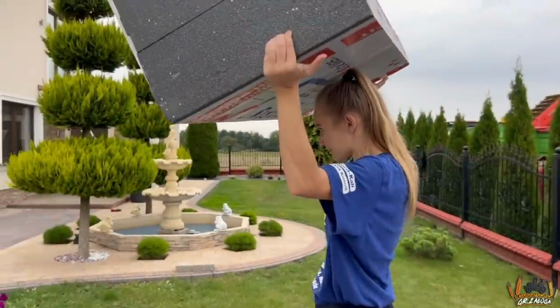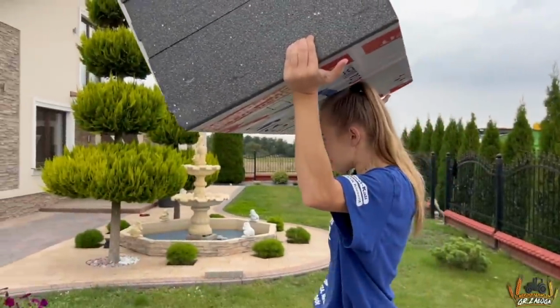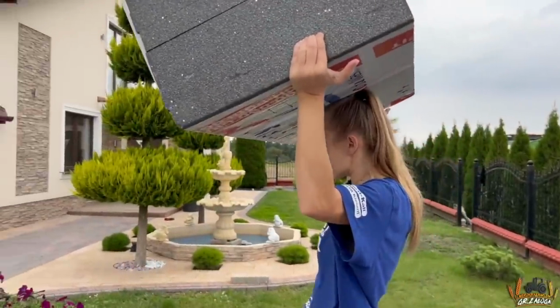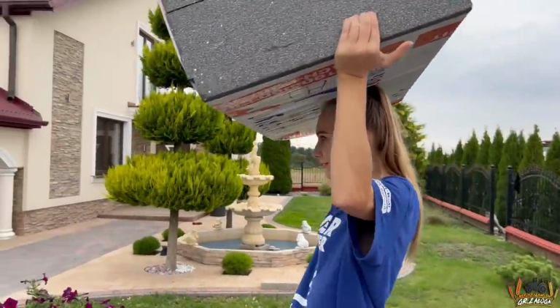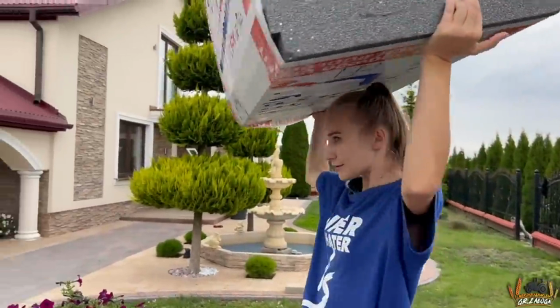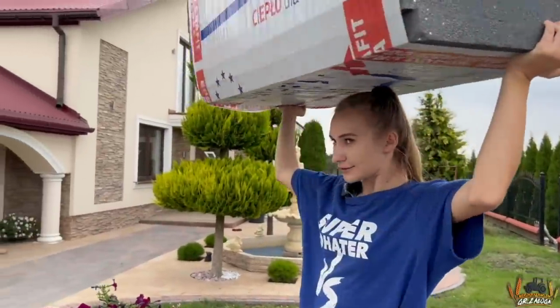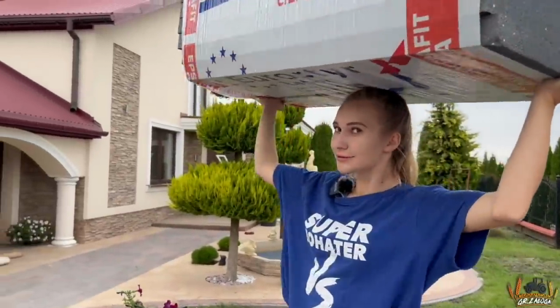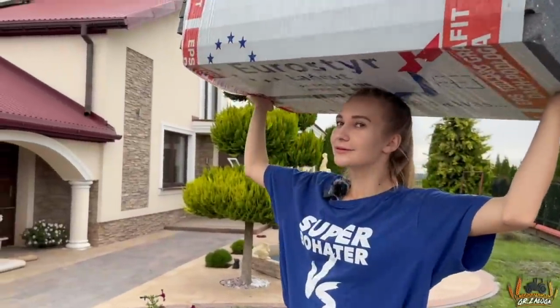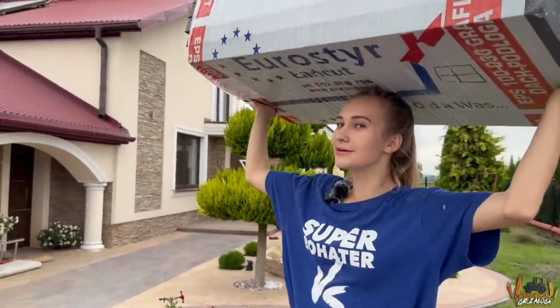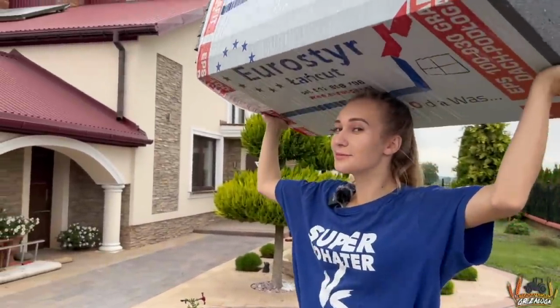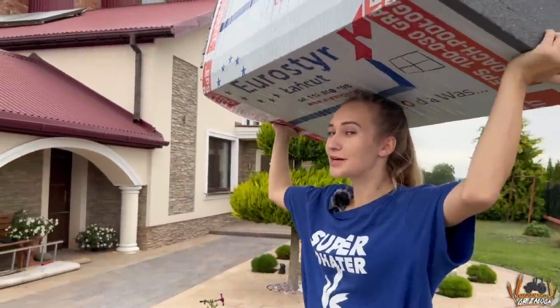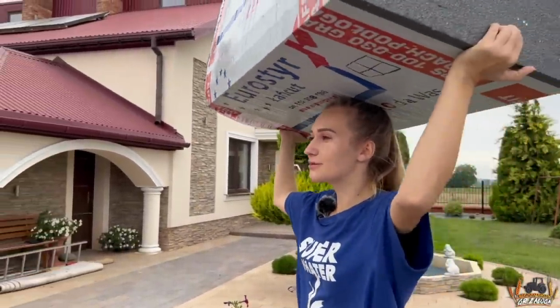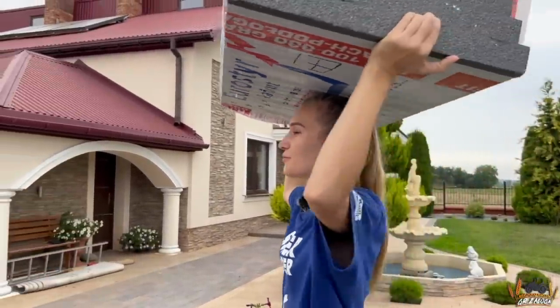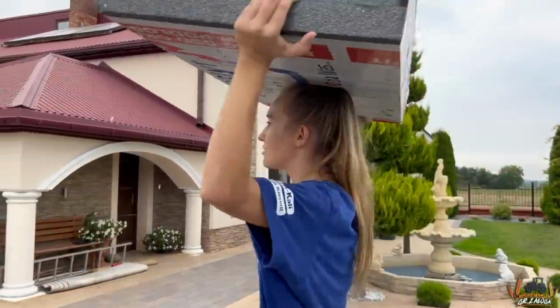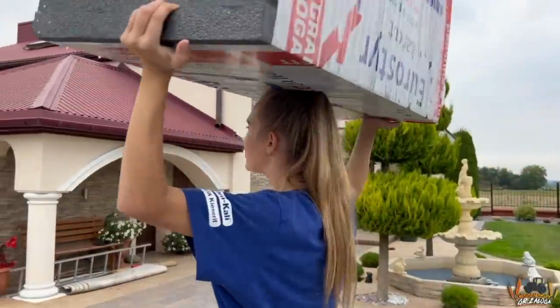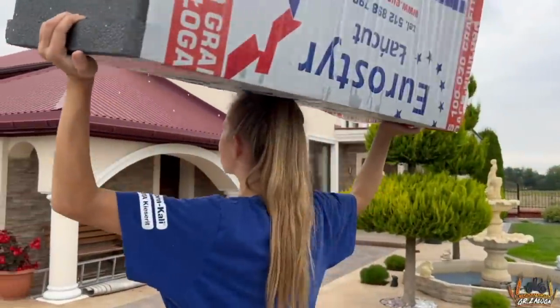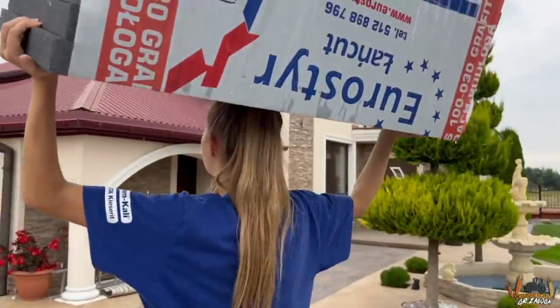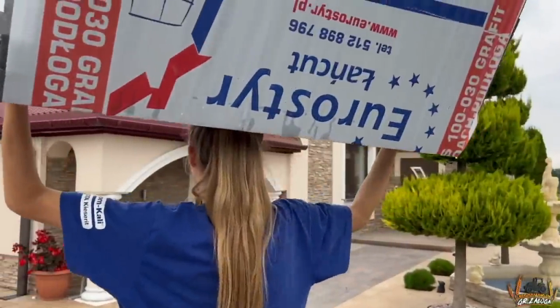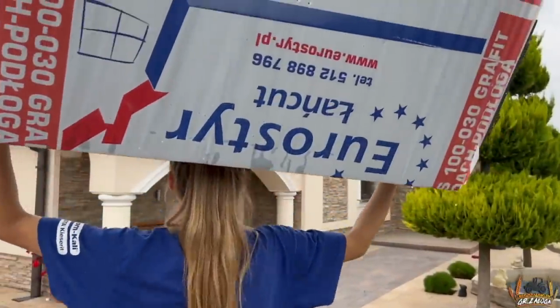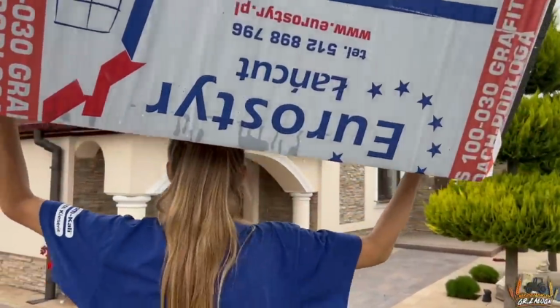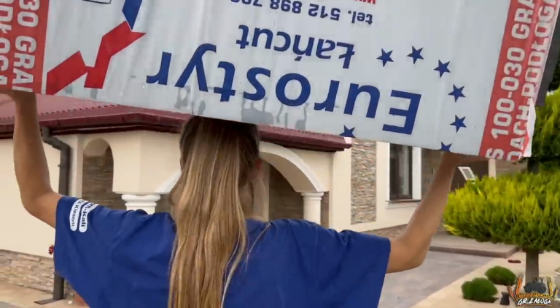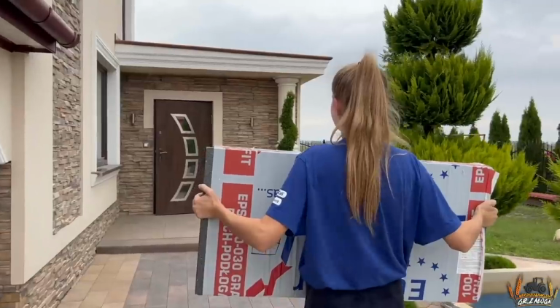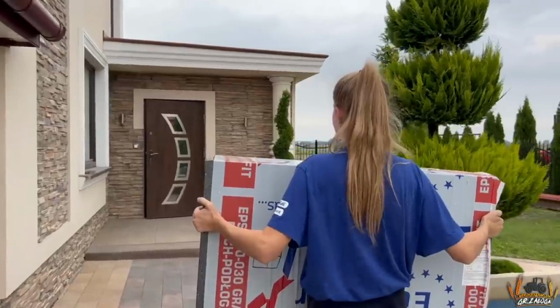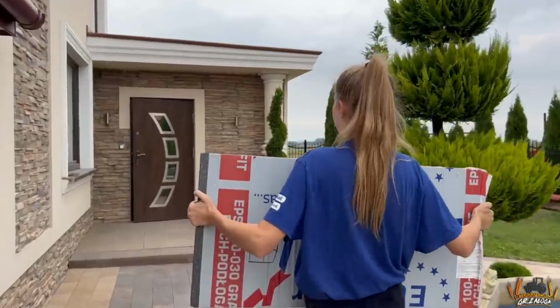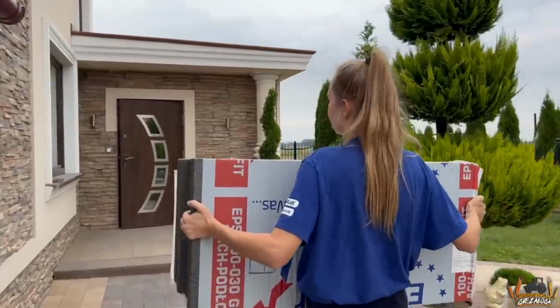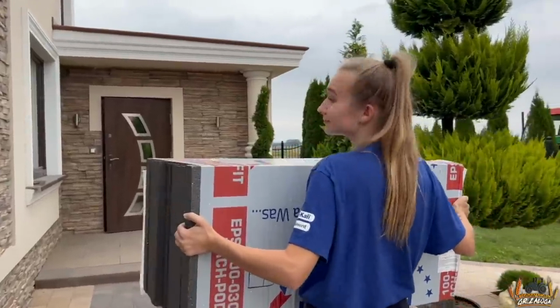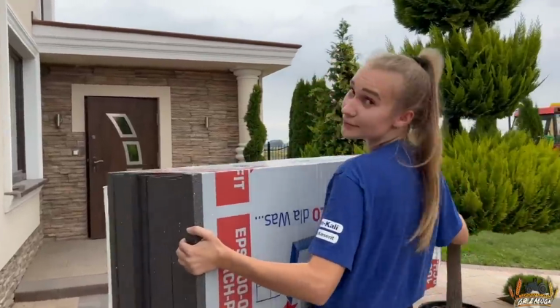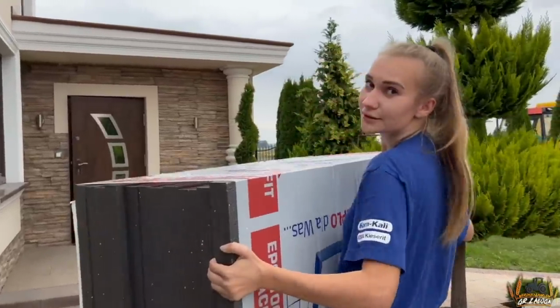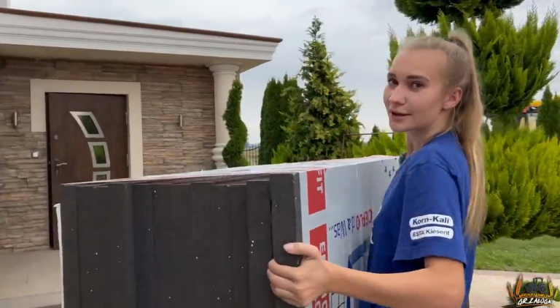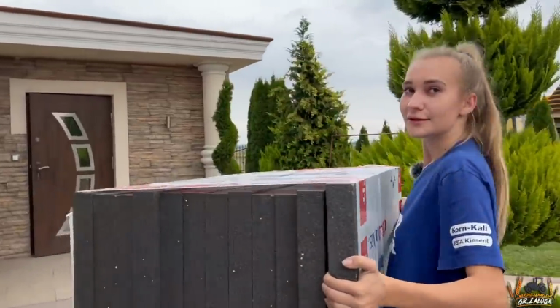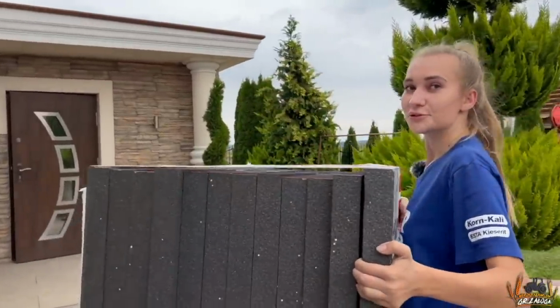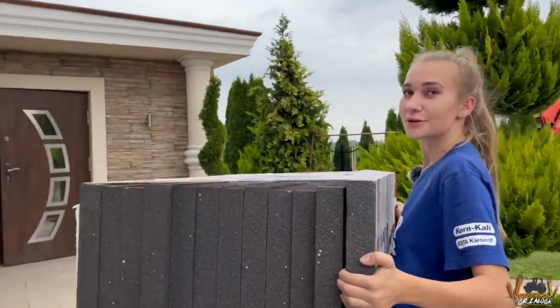Deszczyk padał. Zapraszam w moje skromne progi. Ciężkie? Nie, leciutkie.